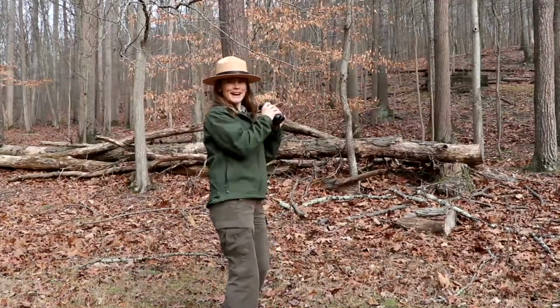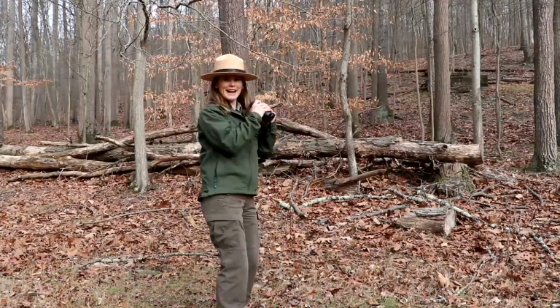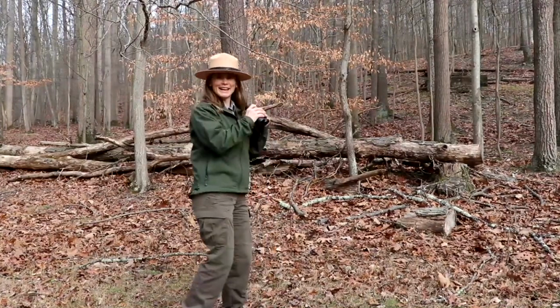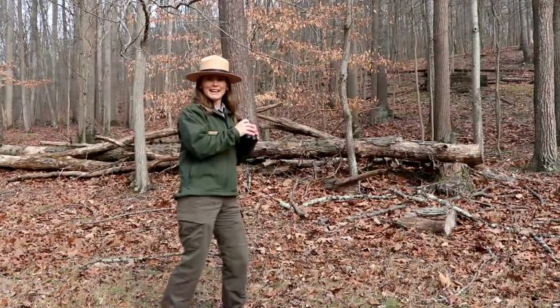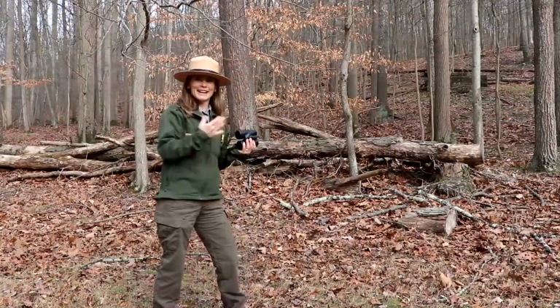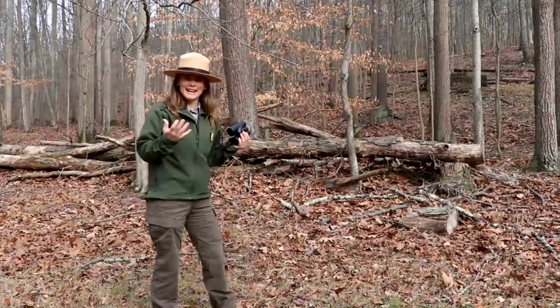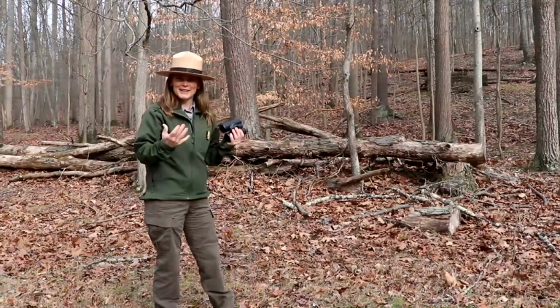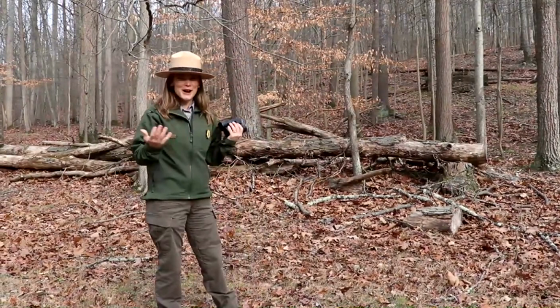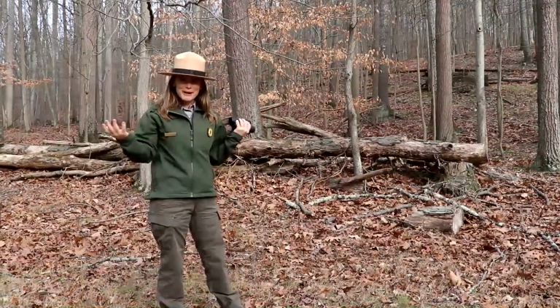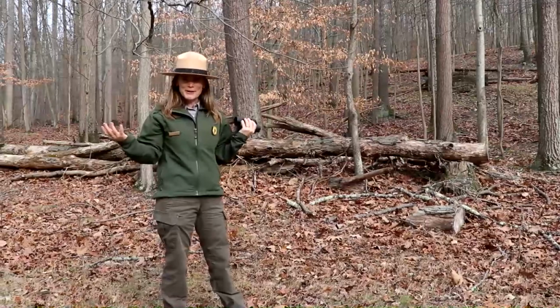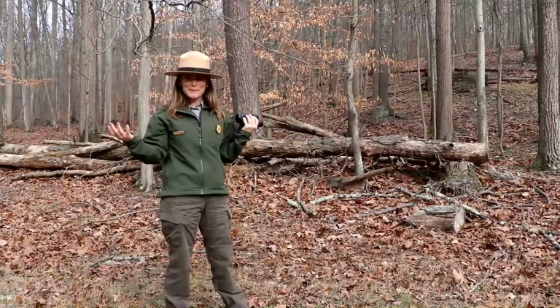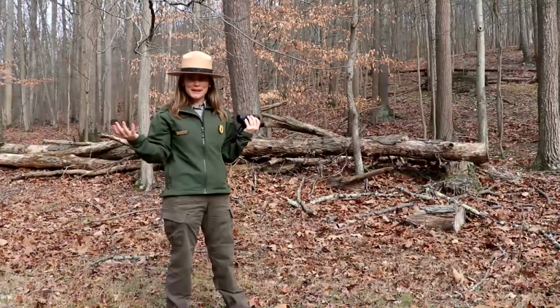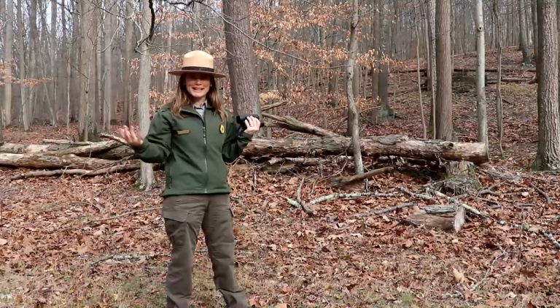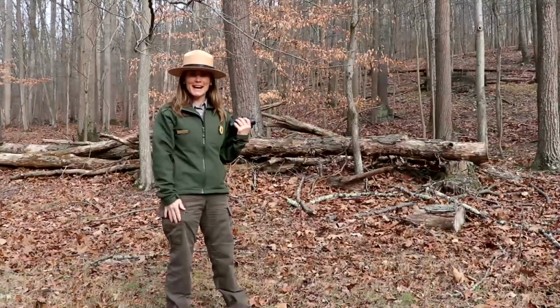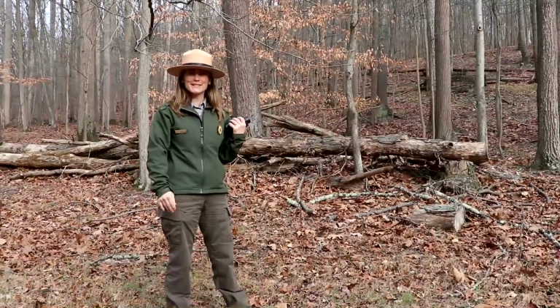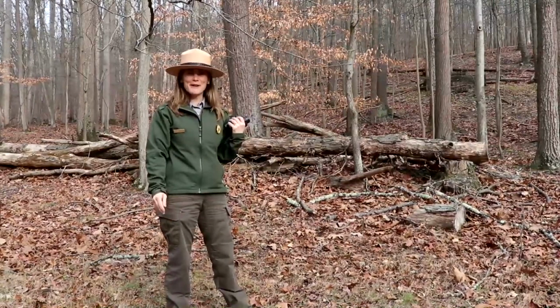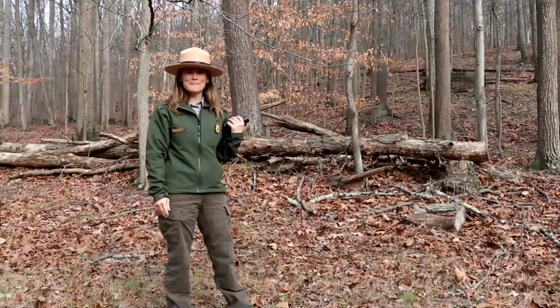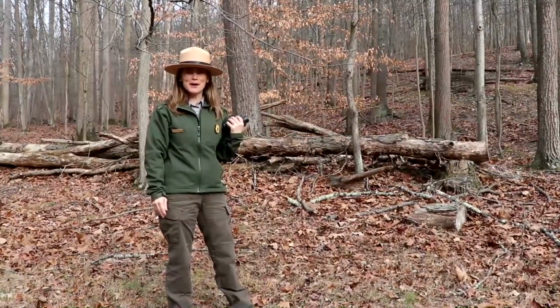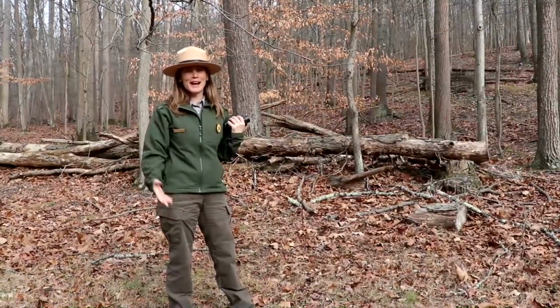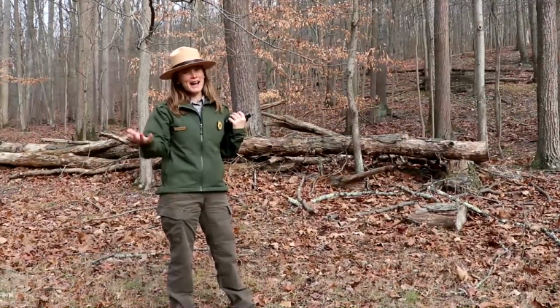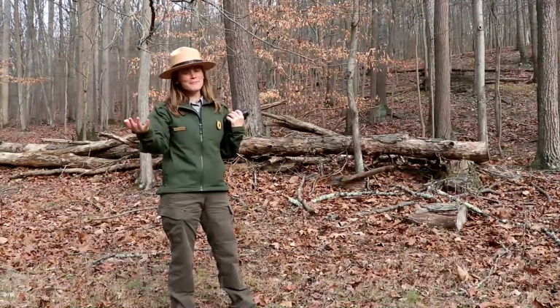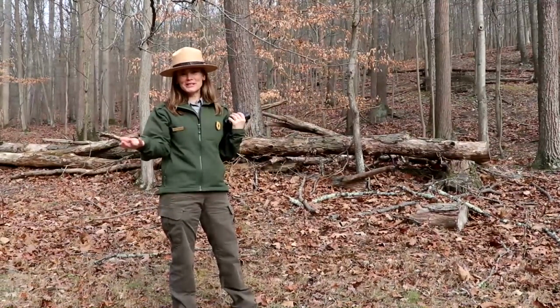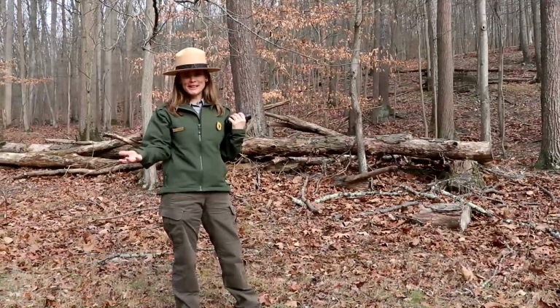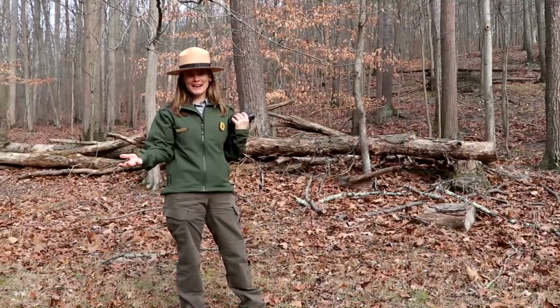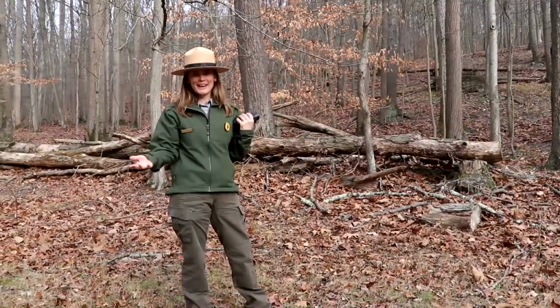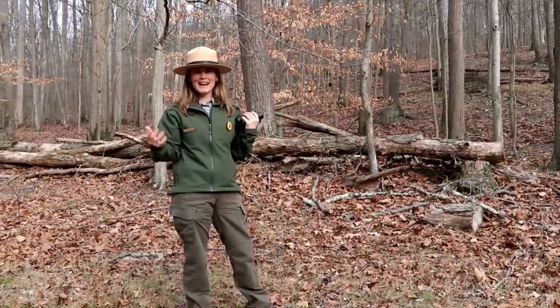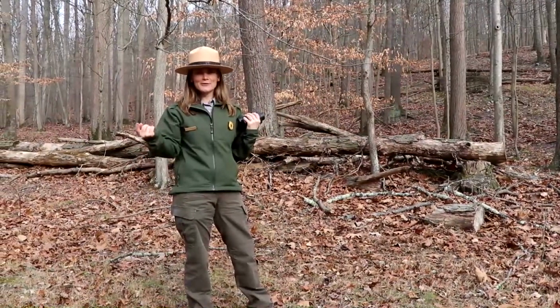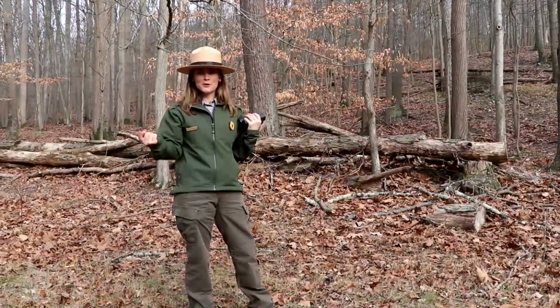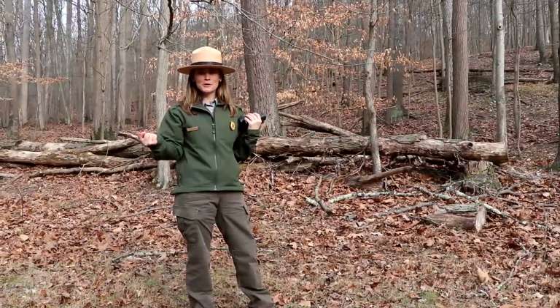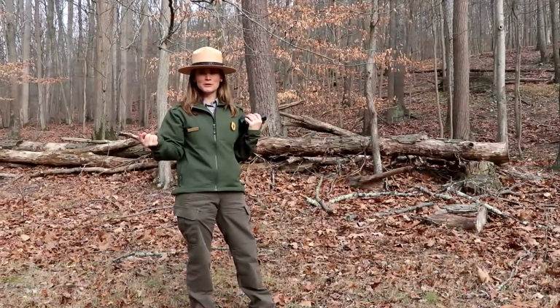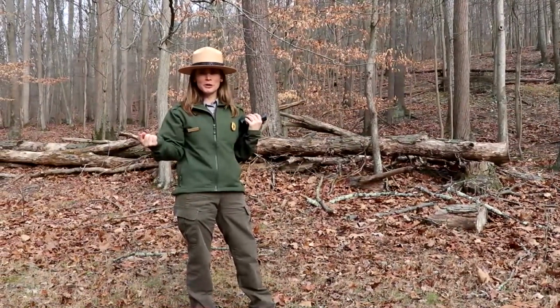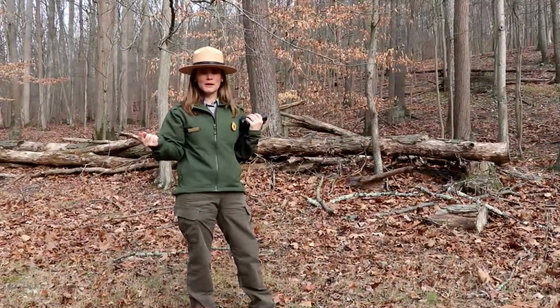Hi! You caught me out here birding at Kentucky Mountain Park. I'm Ranger Carey and I was hoping you could join me.